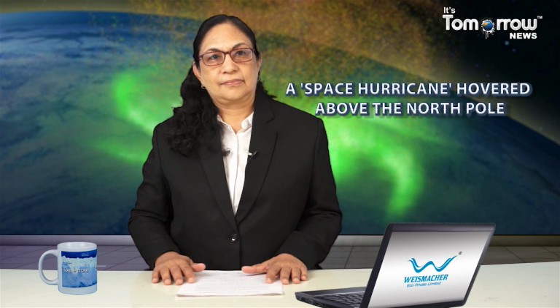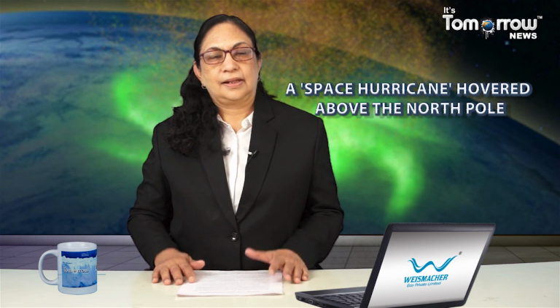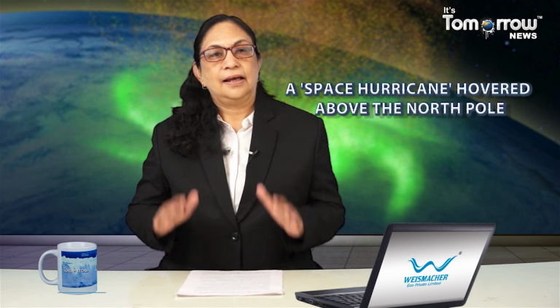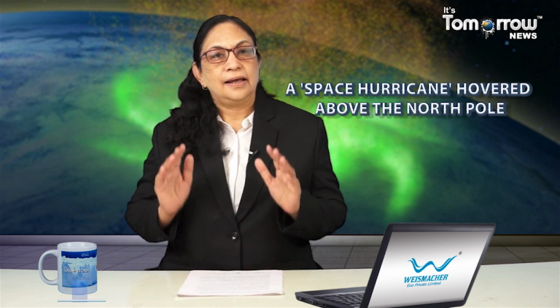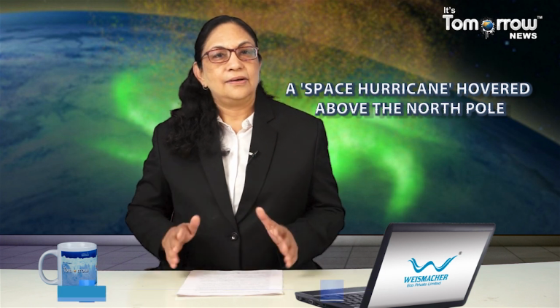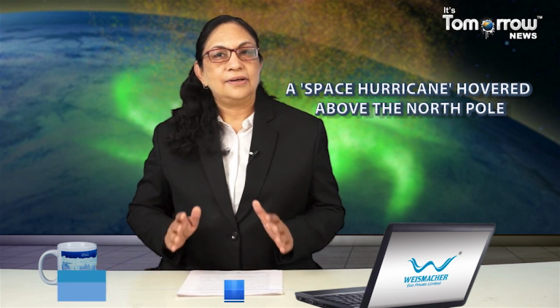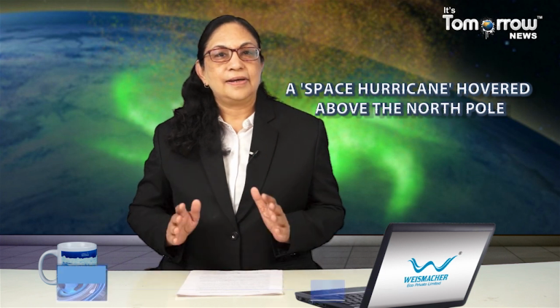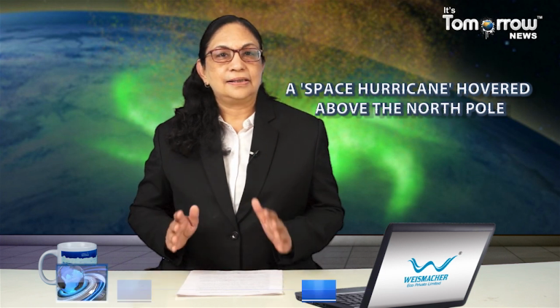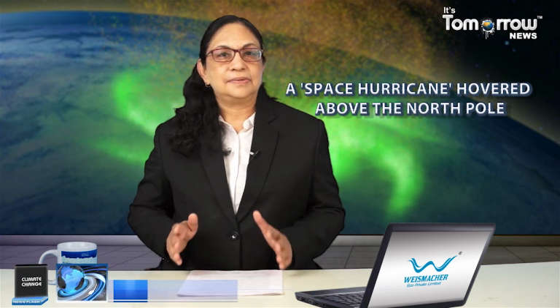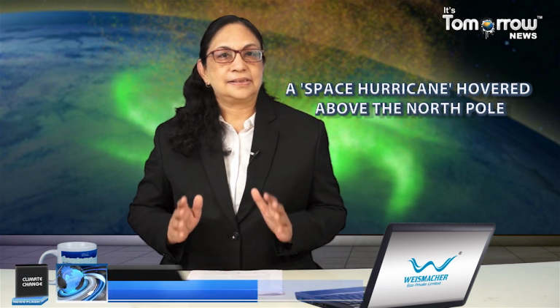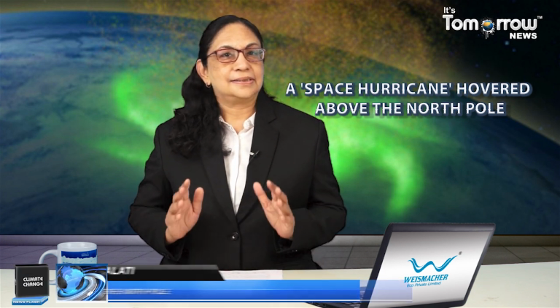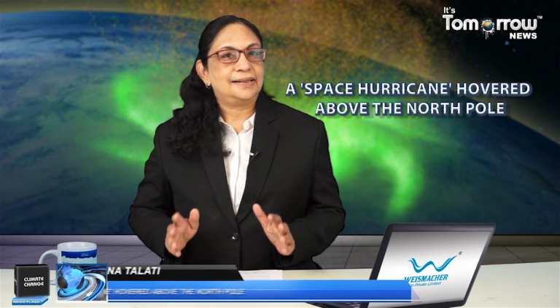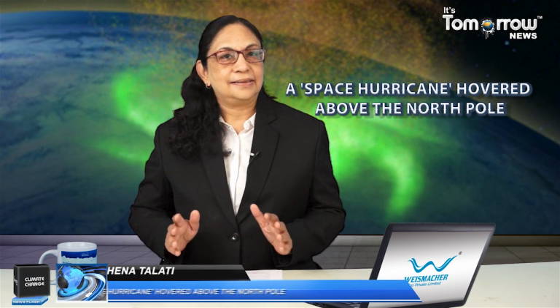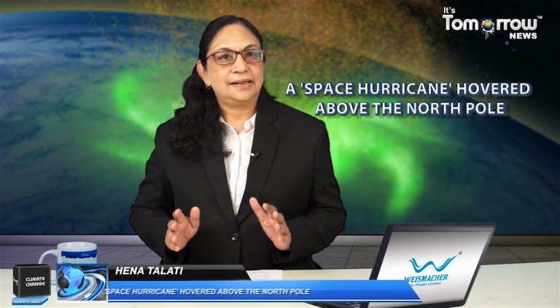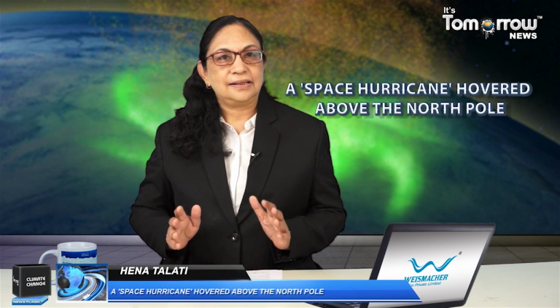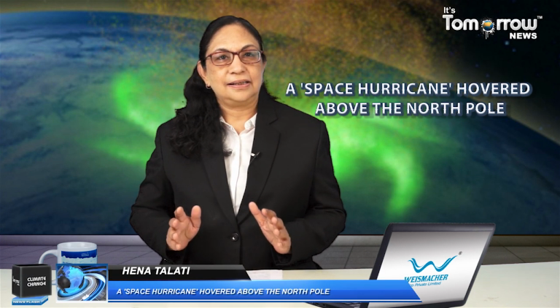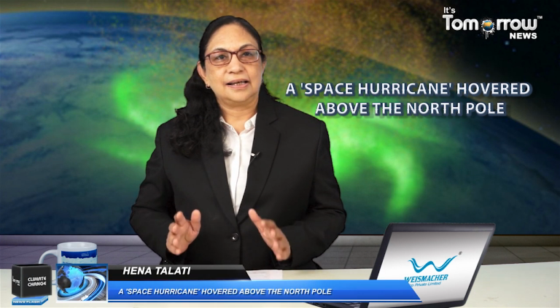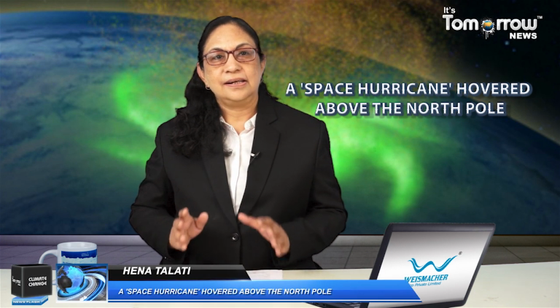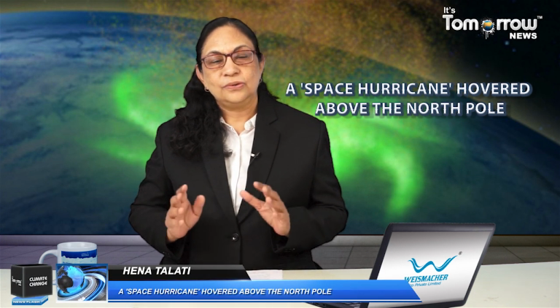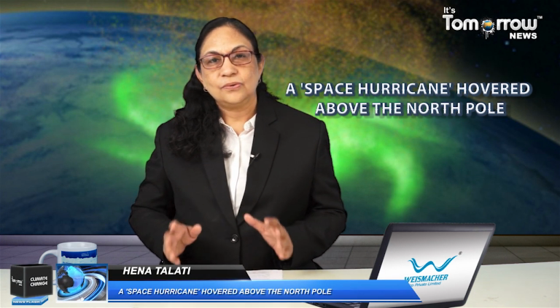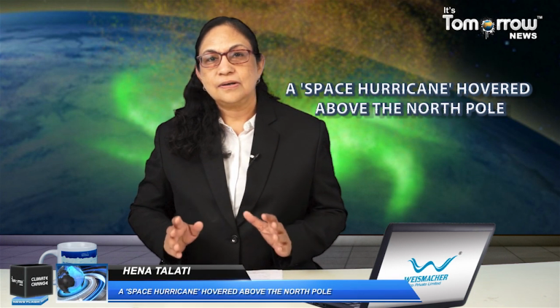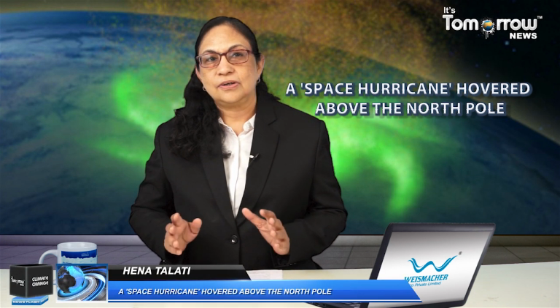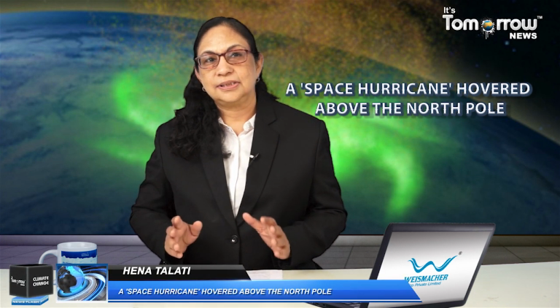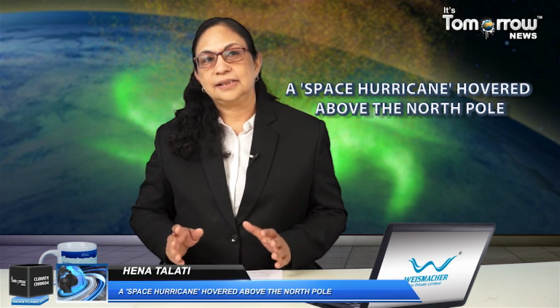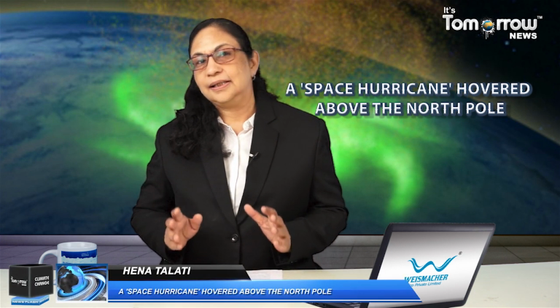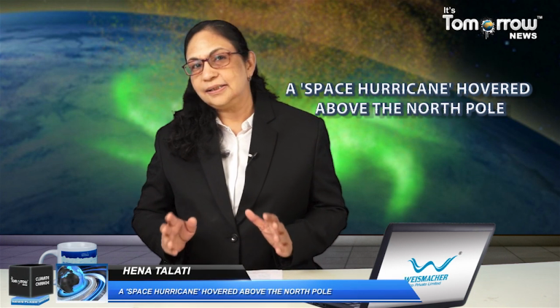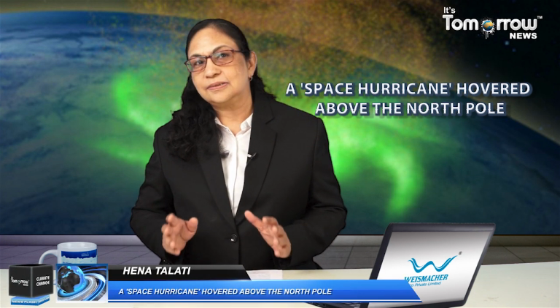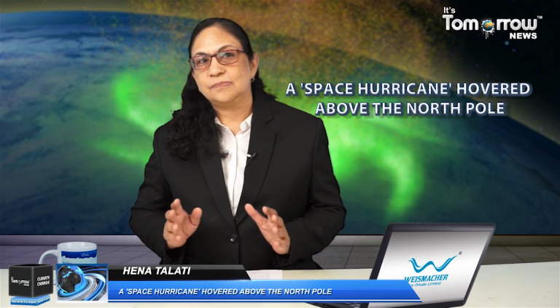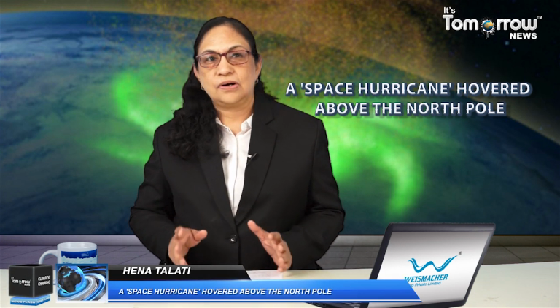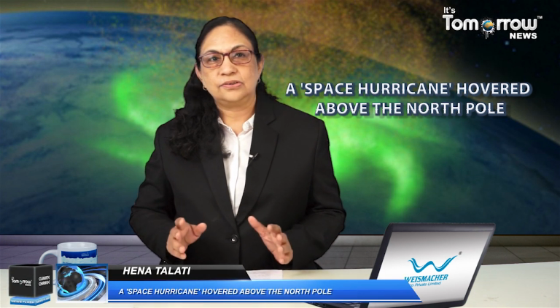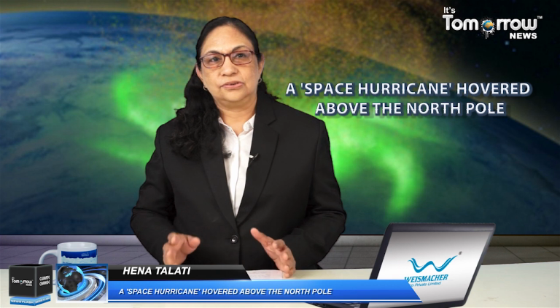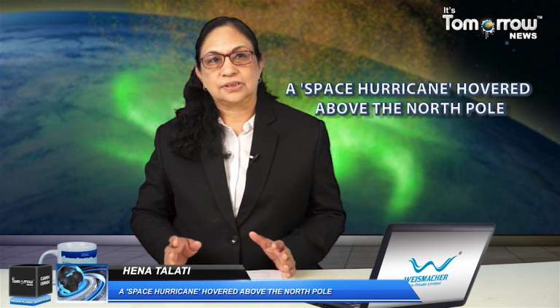Hello and welcome. This is Hena Talati and you are watching It's Tomorrow News.